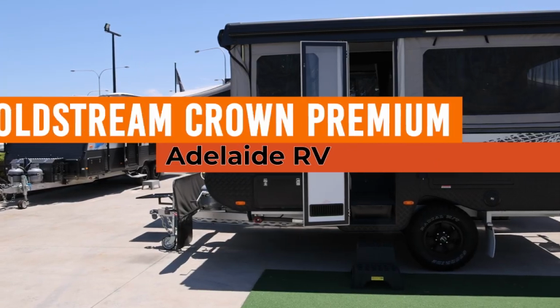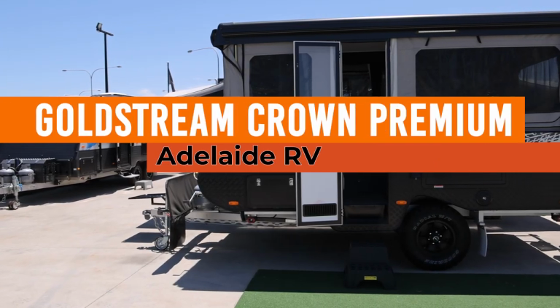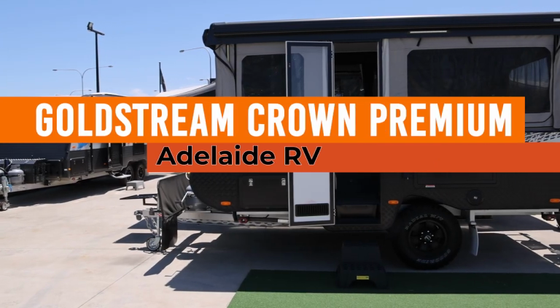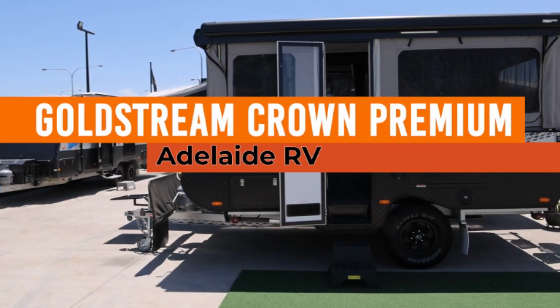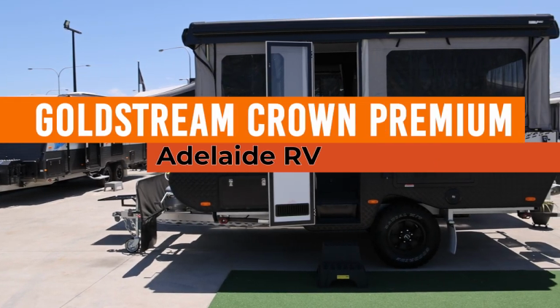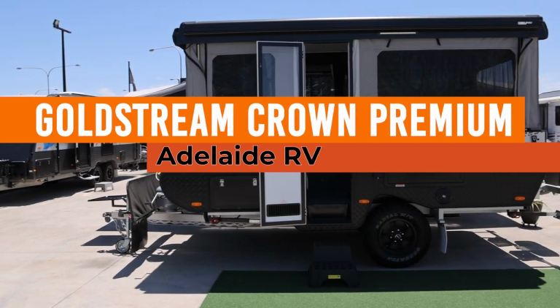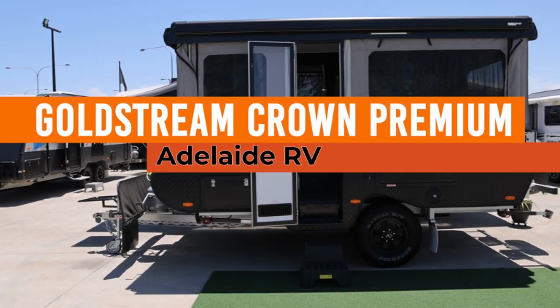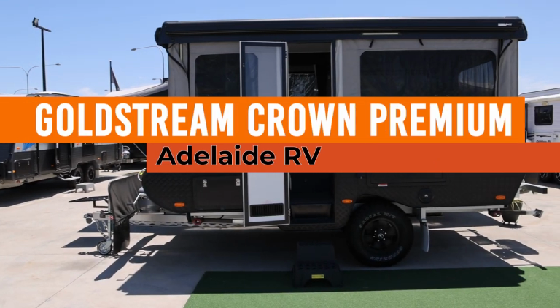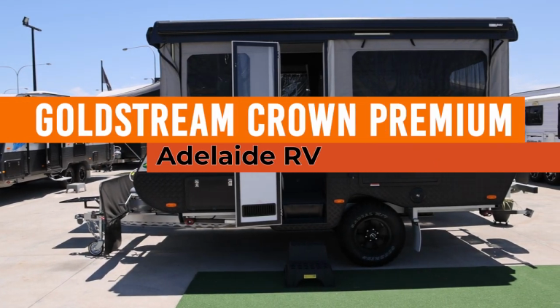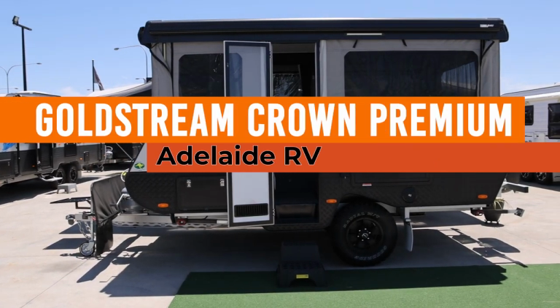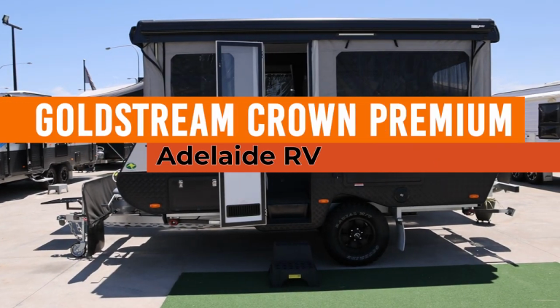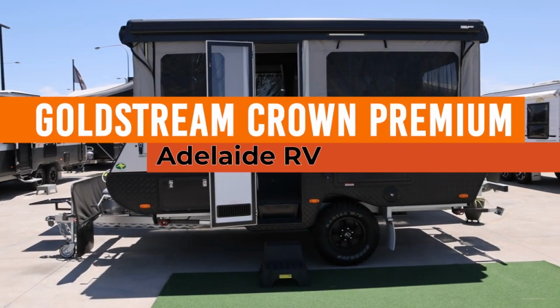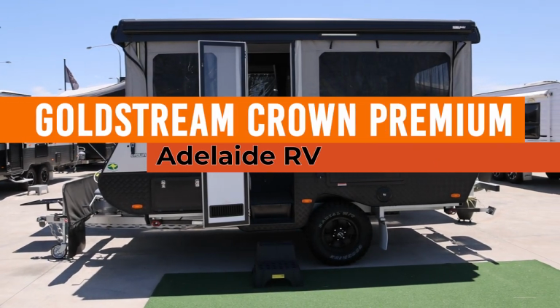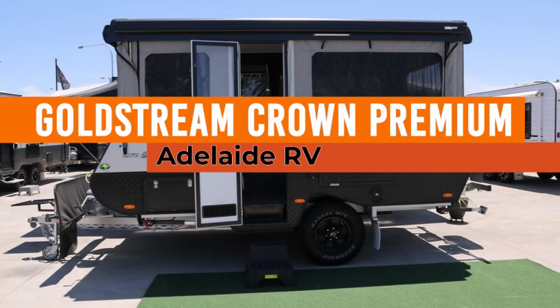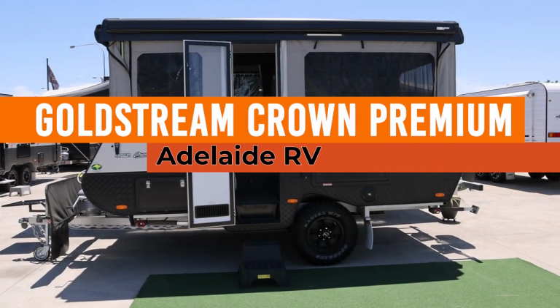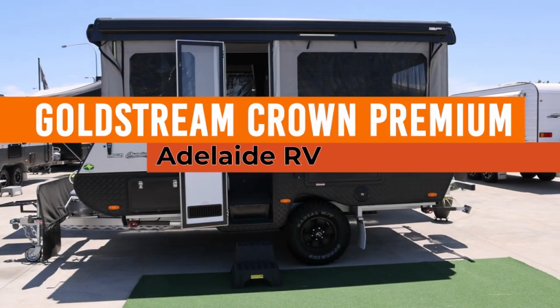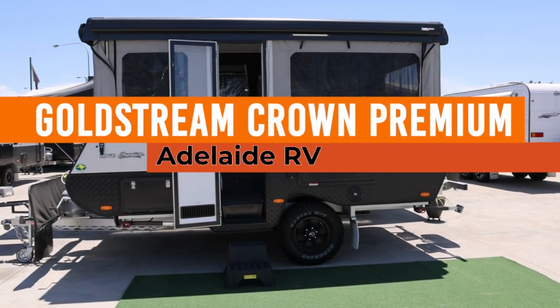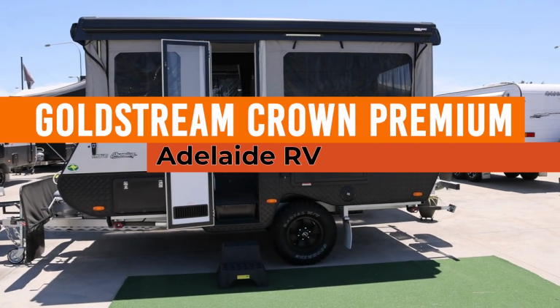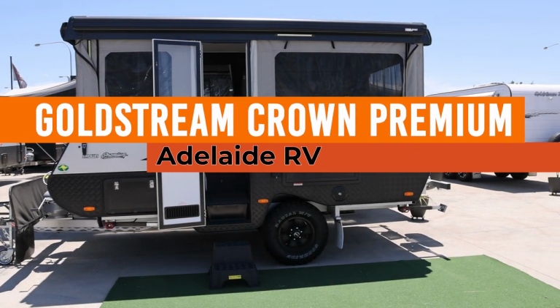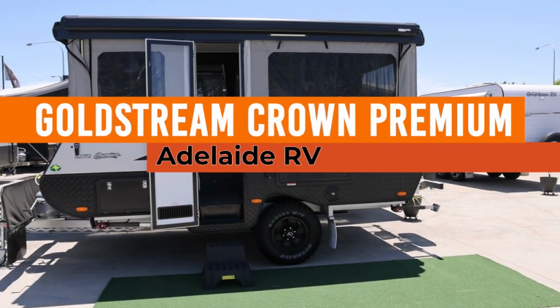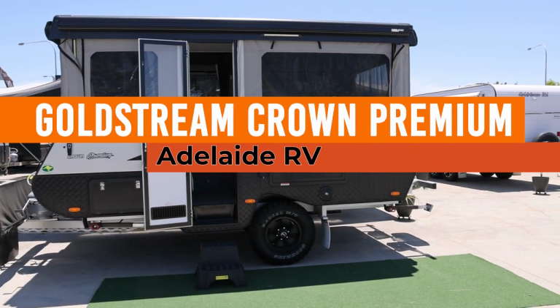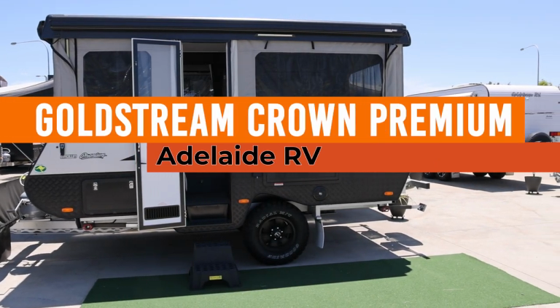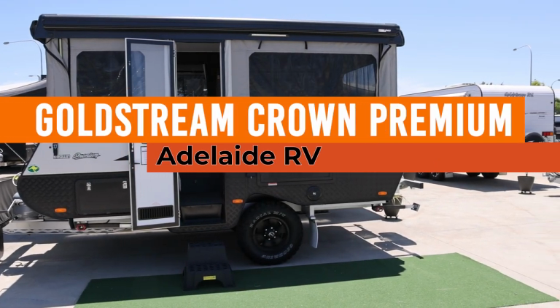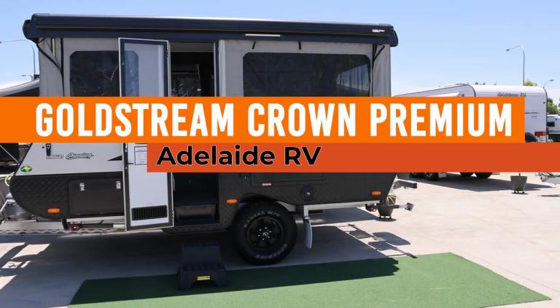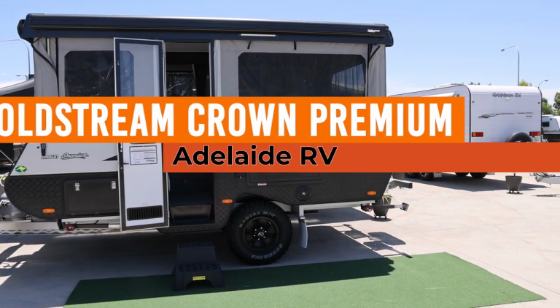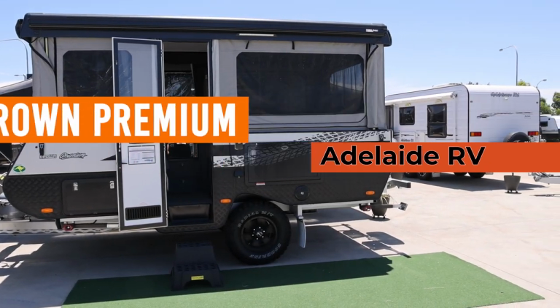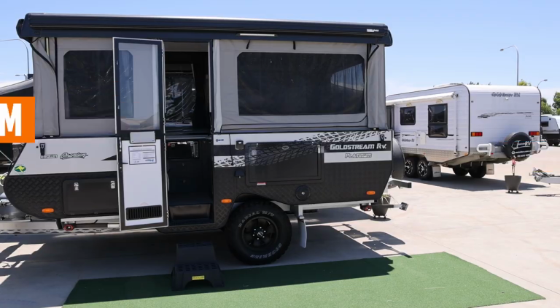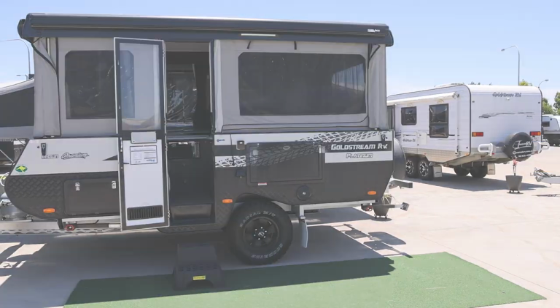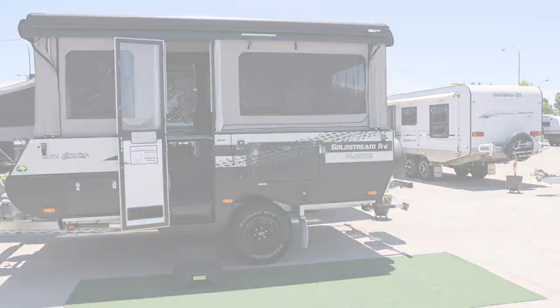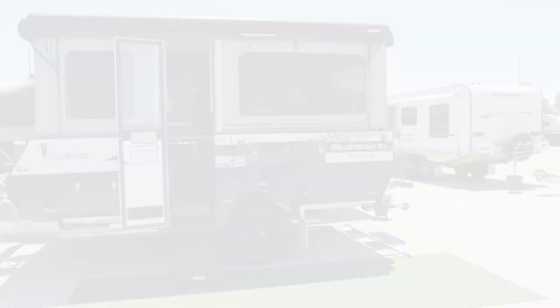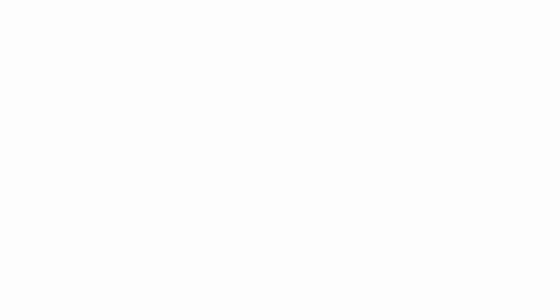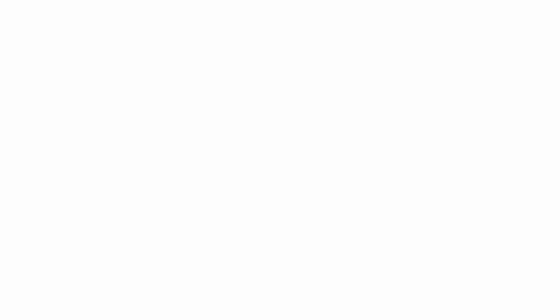If you want to know more, come in and see us — the Goldstream Crown at Adelaide RV.